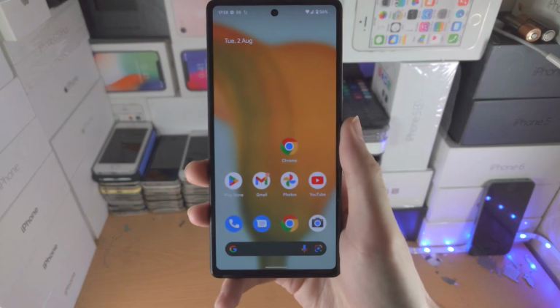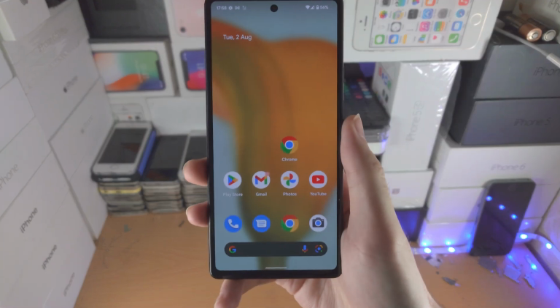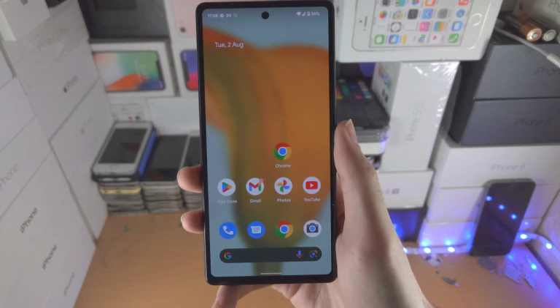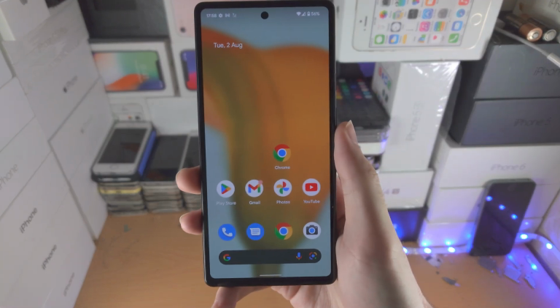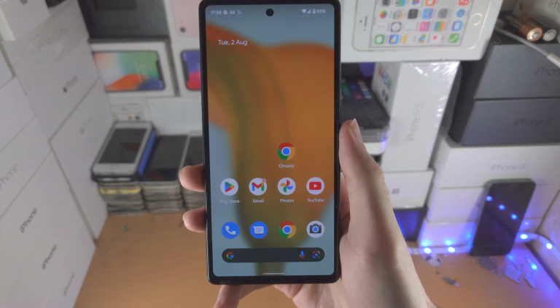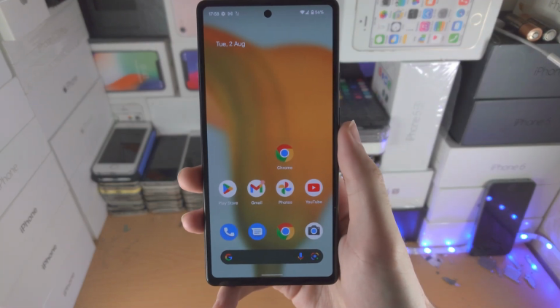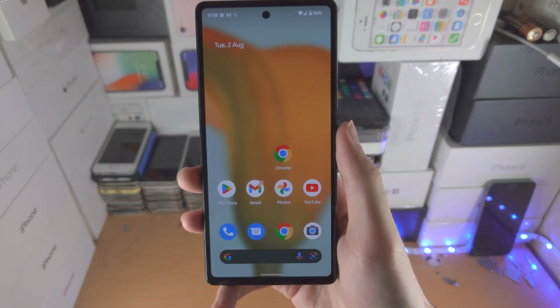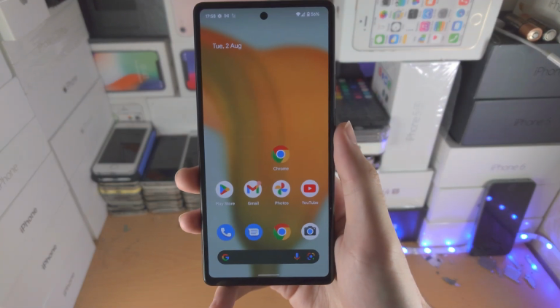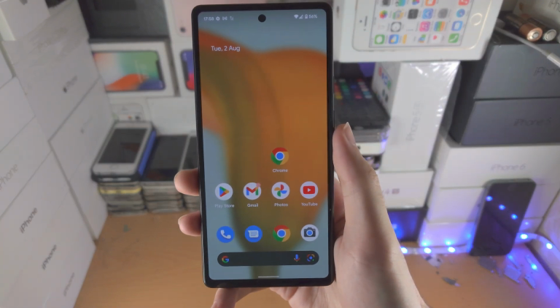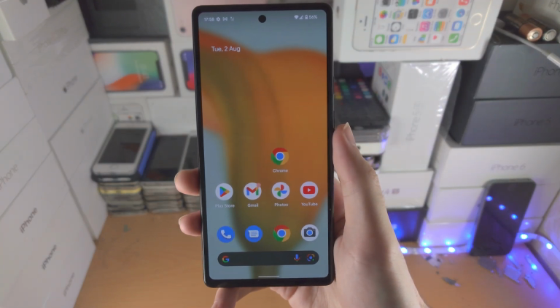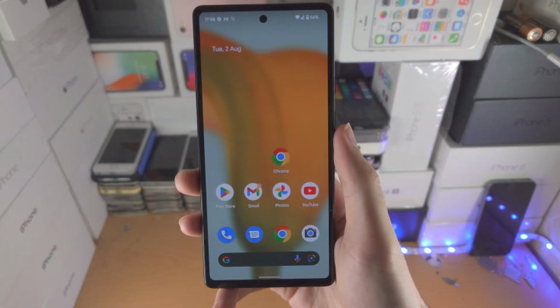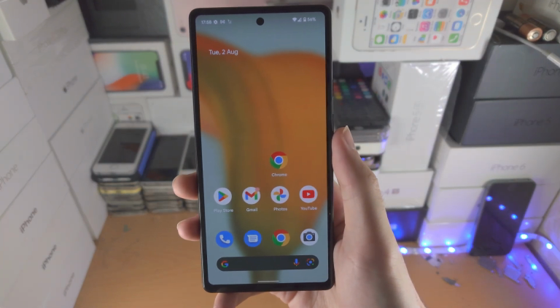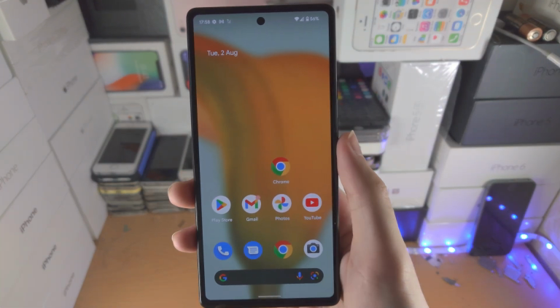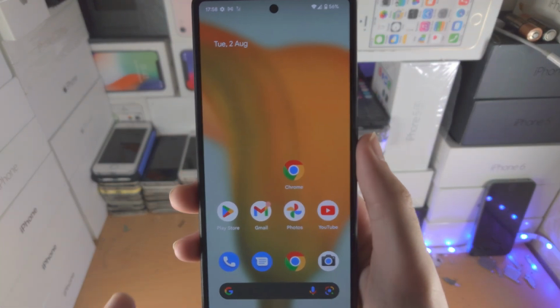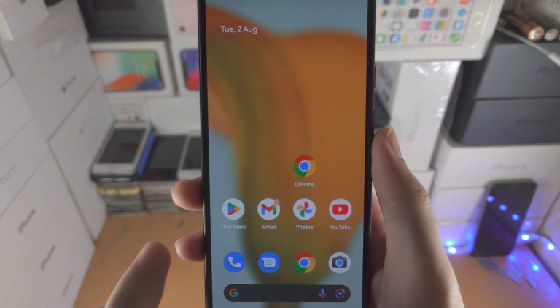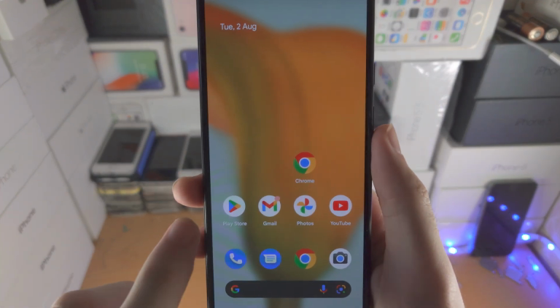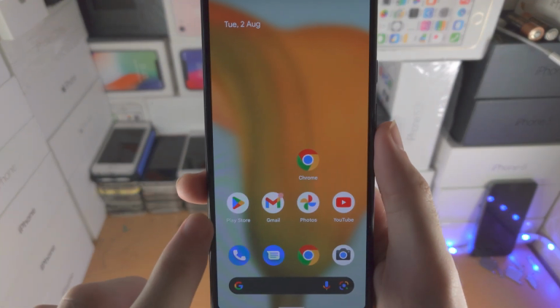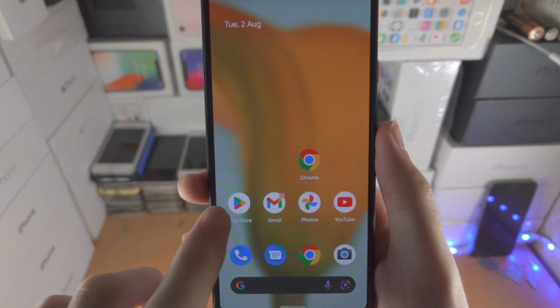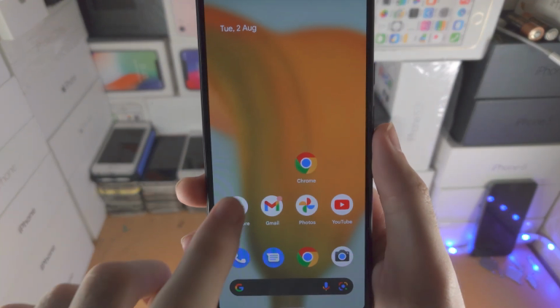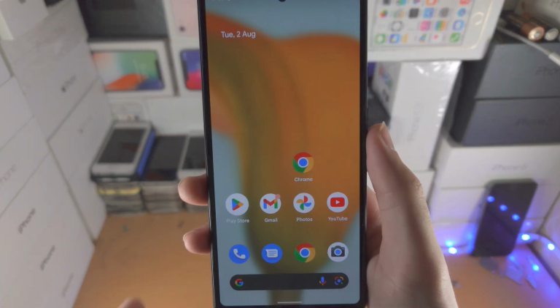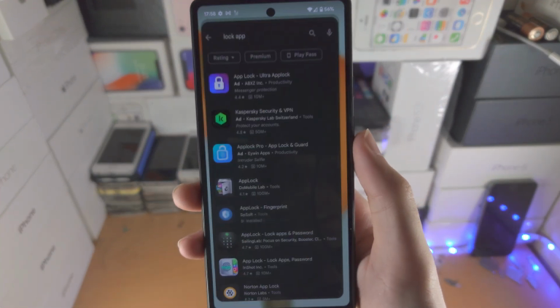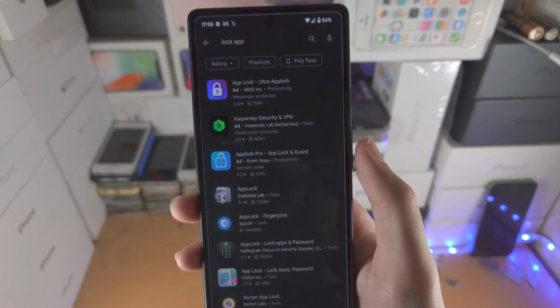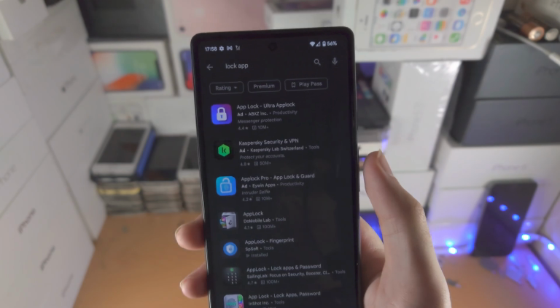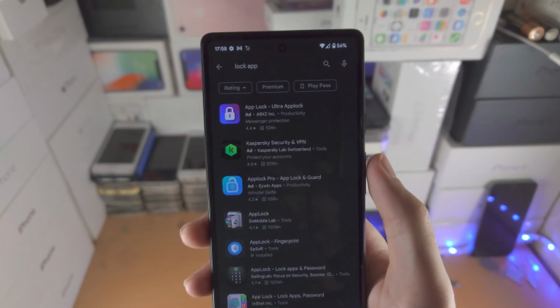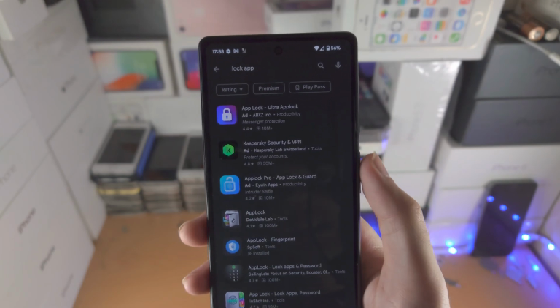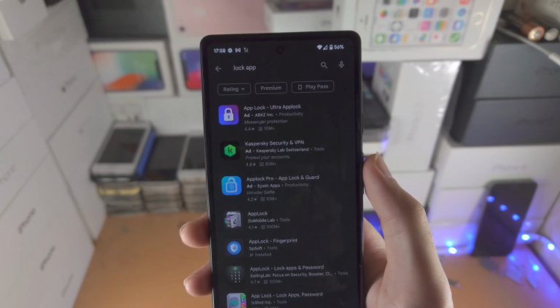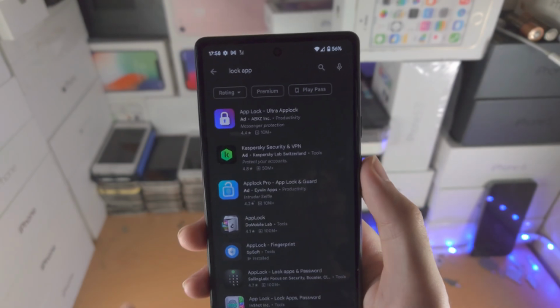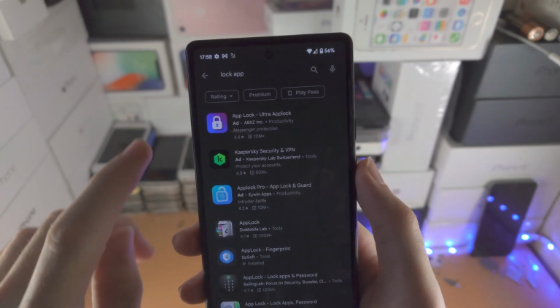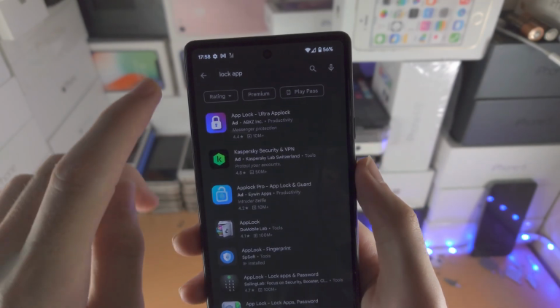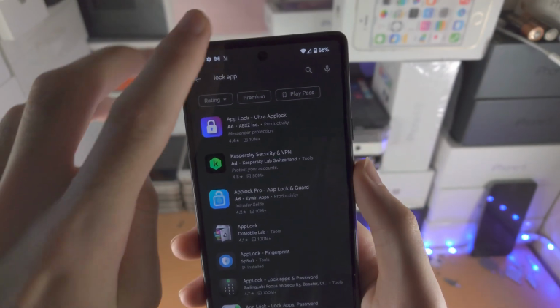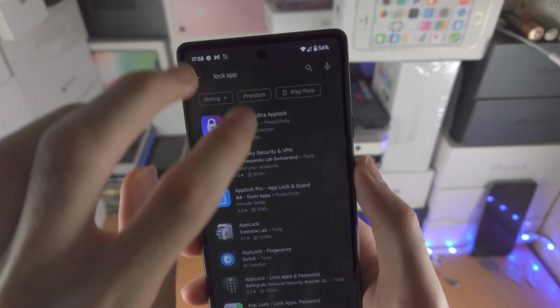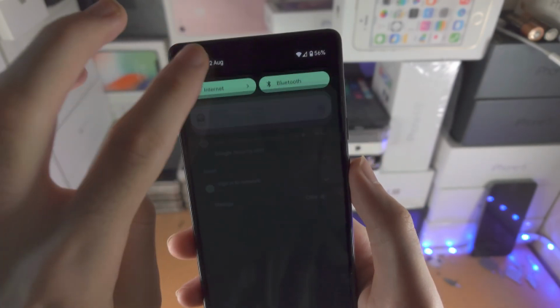Welcome everyone. In order to lock apps on your Google Pixel 6a, just load up the Play Store and search for 'lock app'.